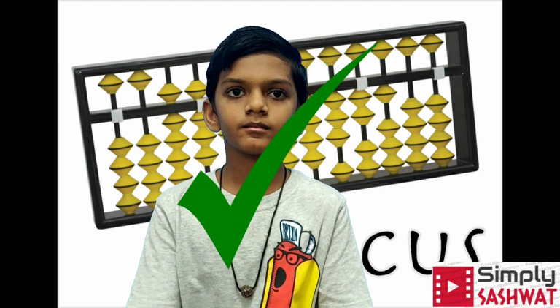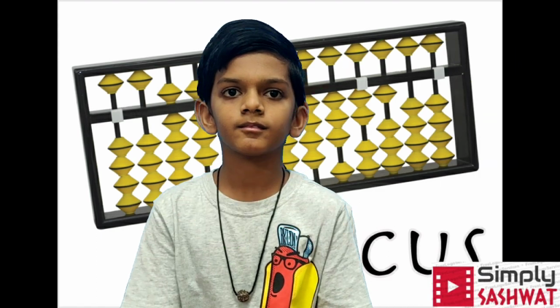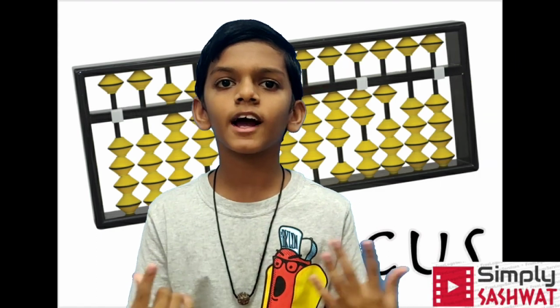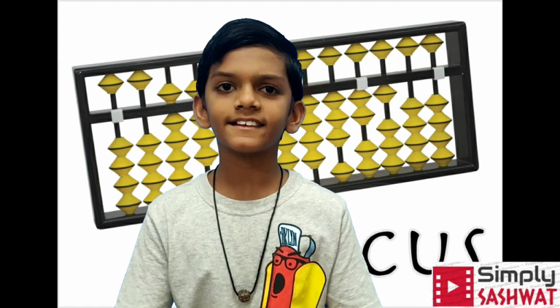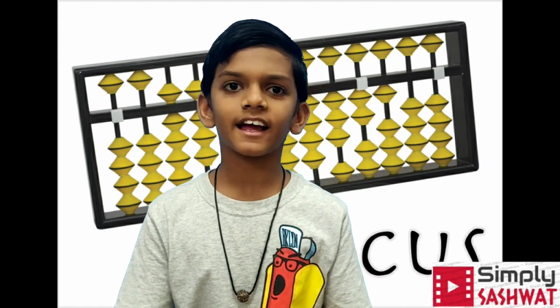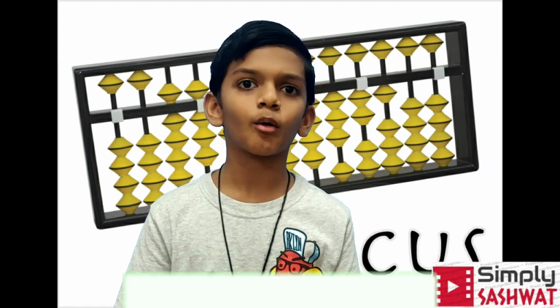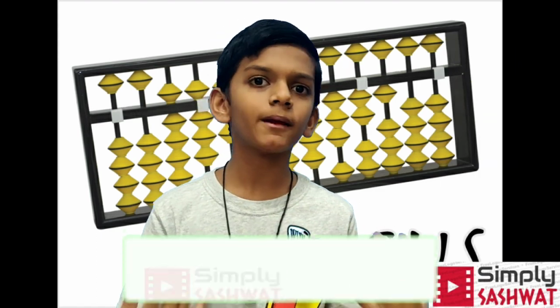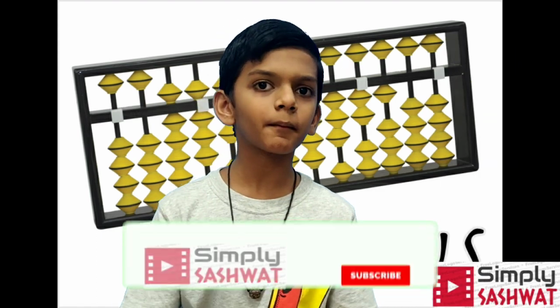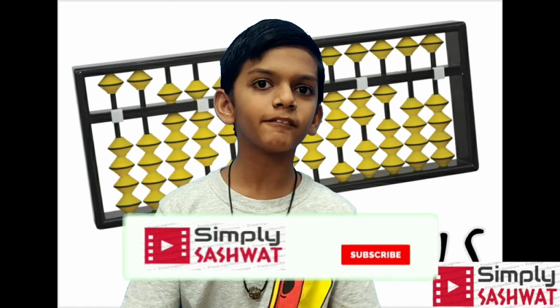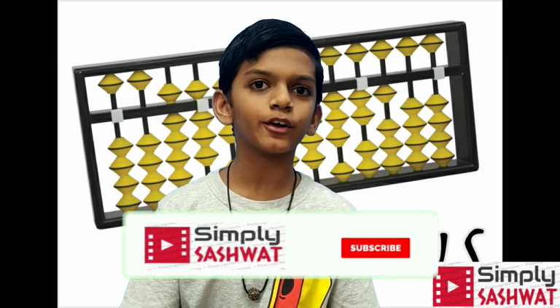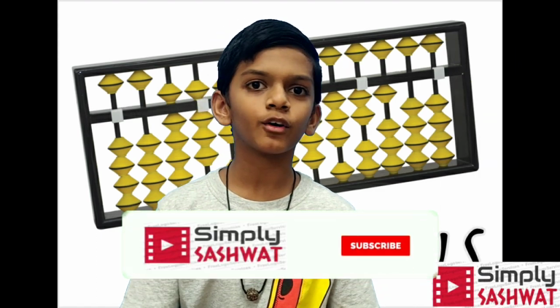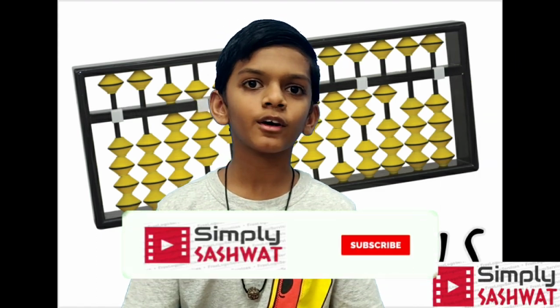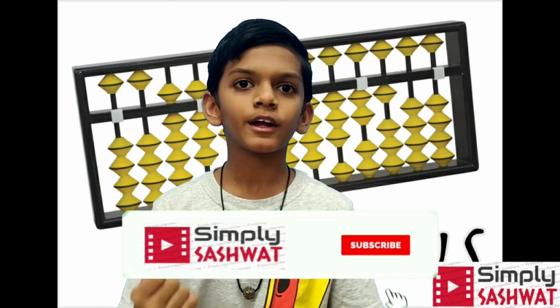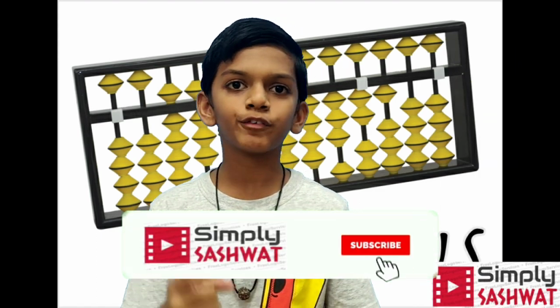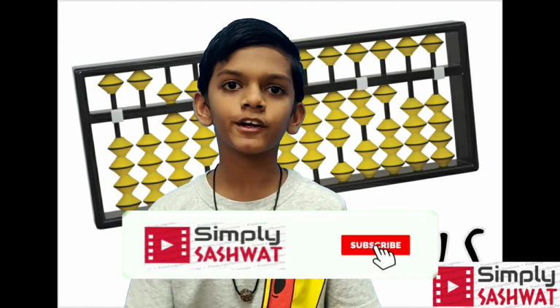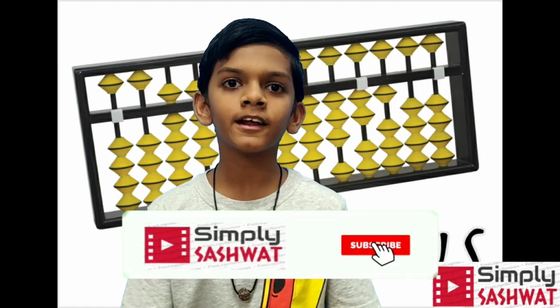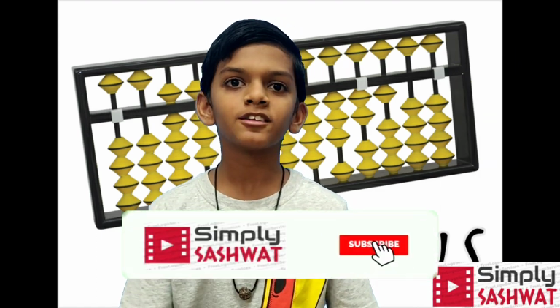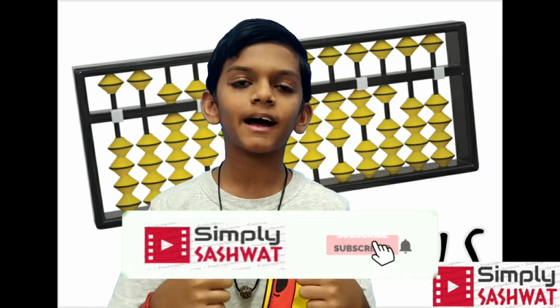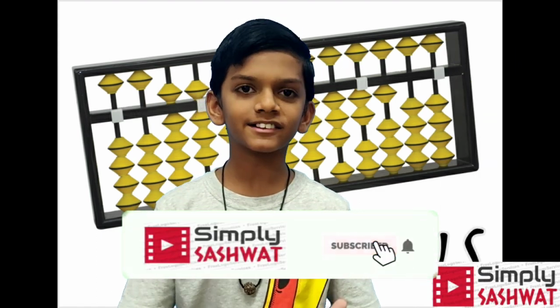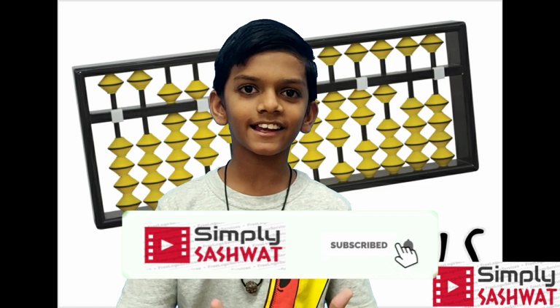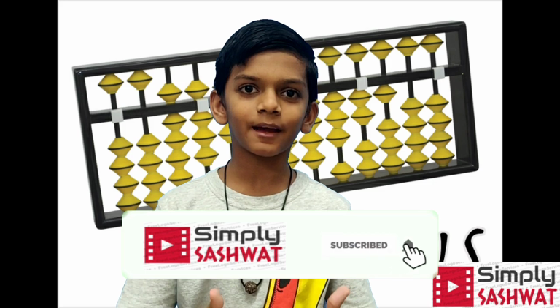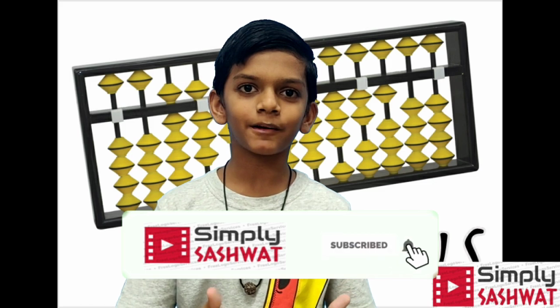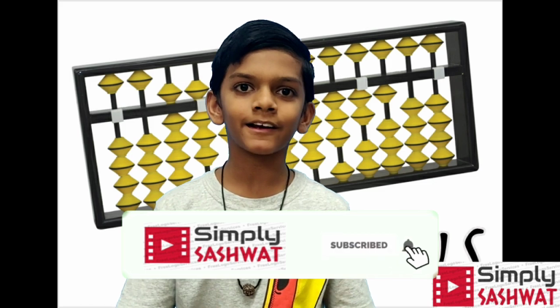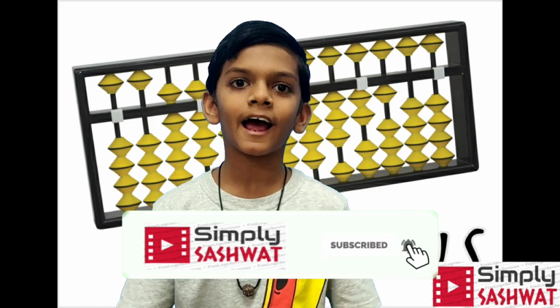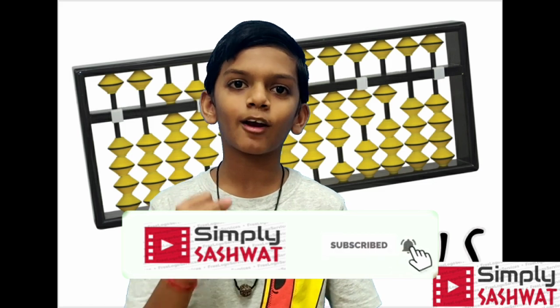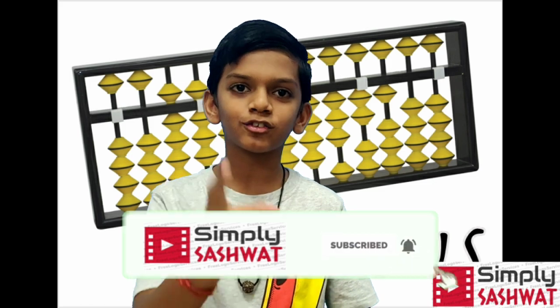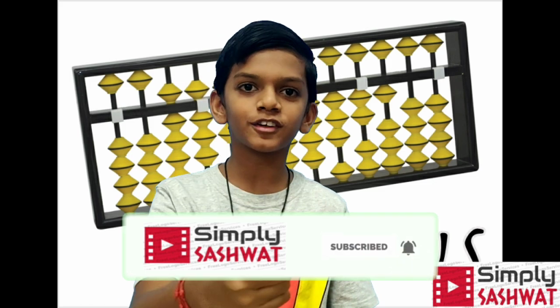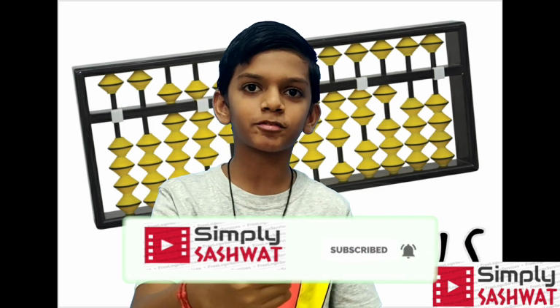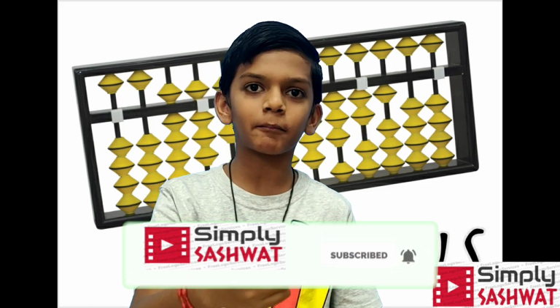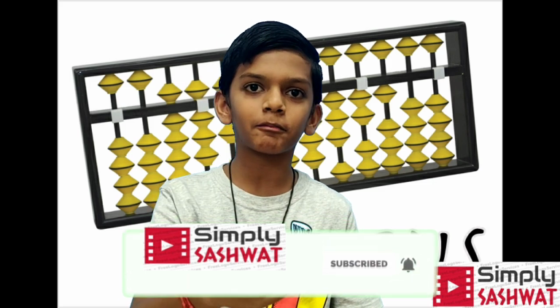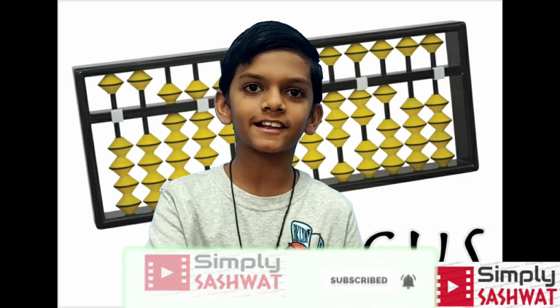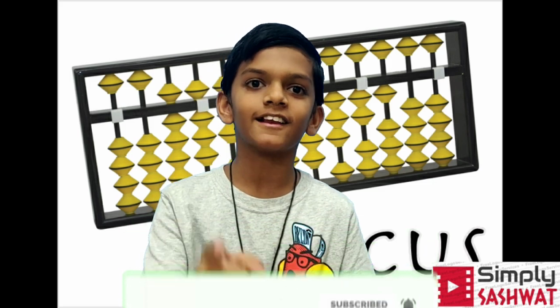So guys, I hope you liked my video. If you did, smash that like button and also subscribe to my channel. See you guys!